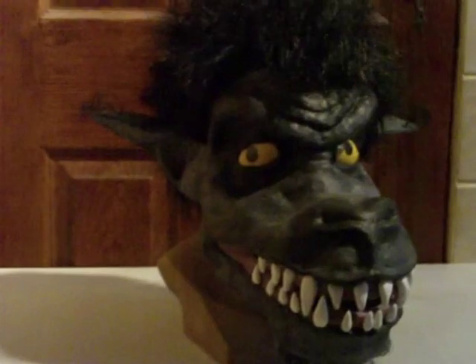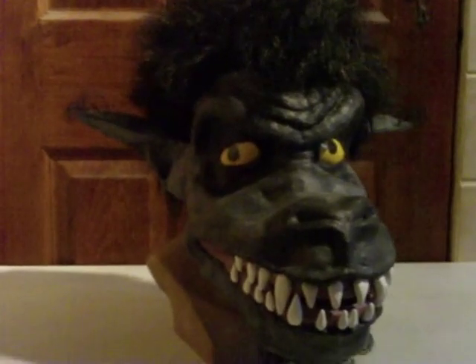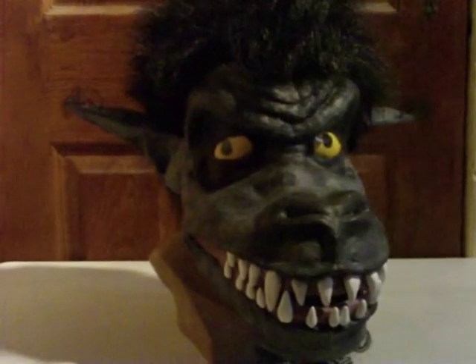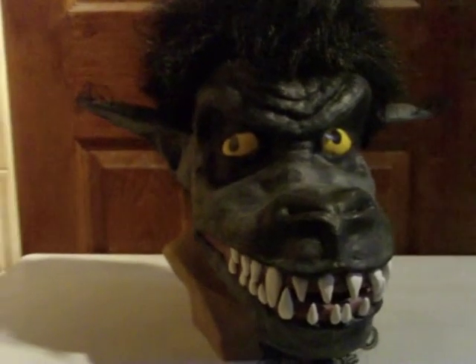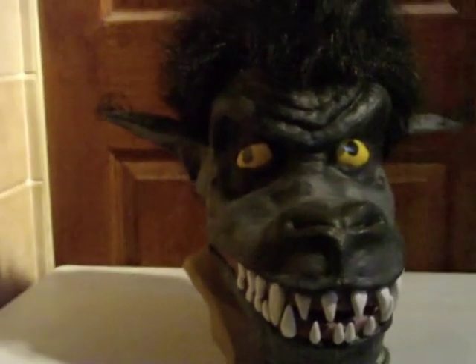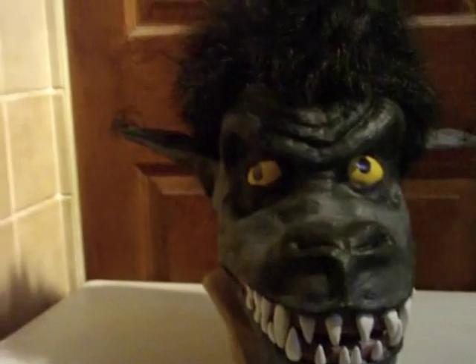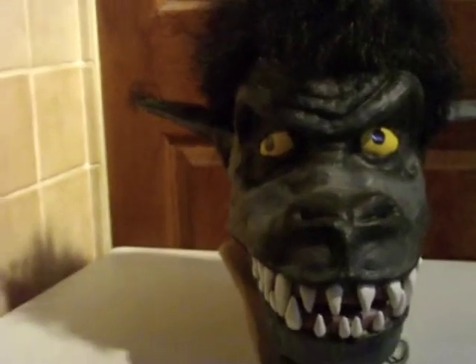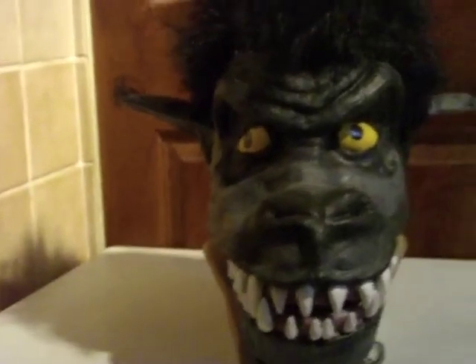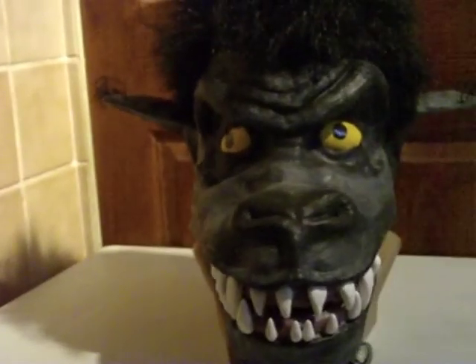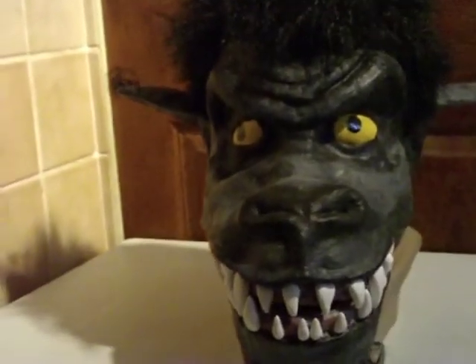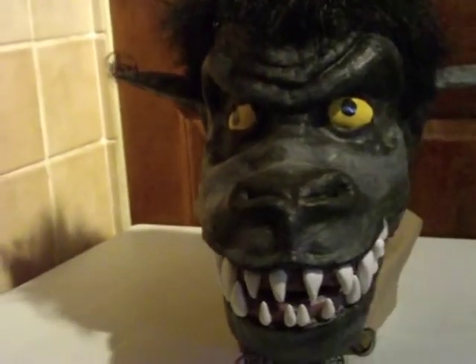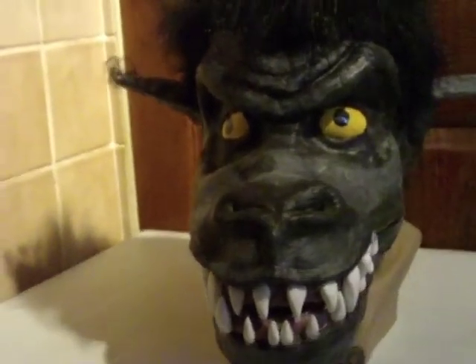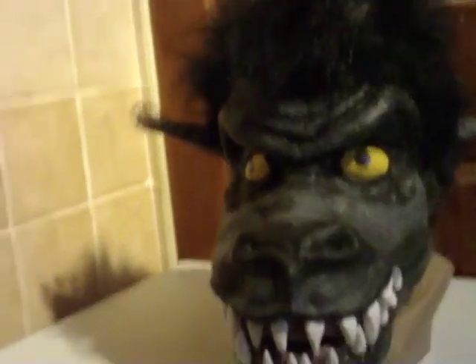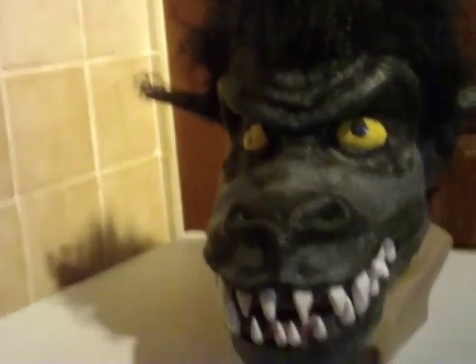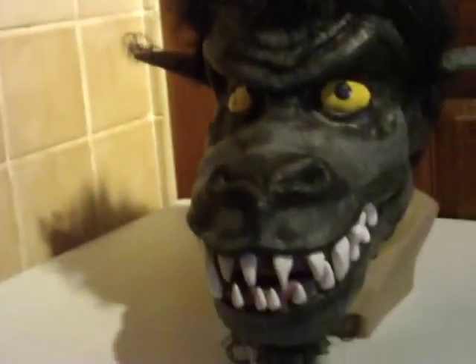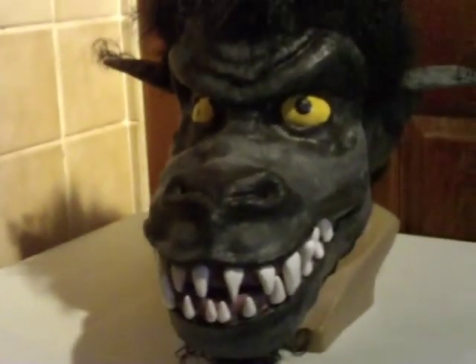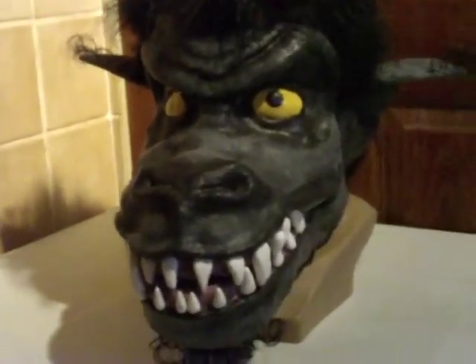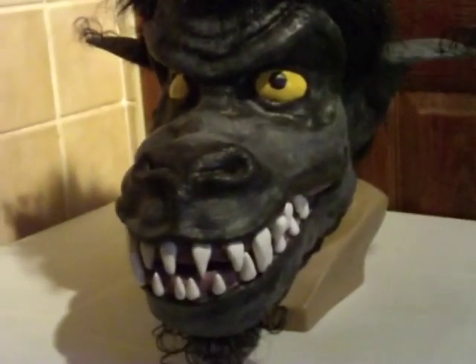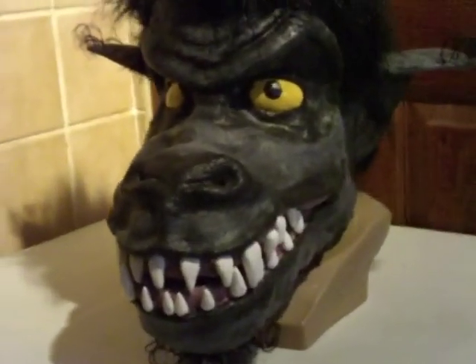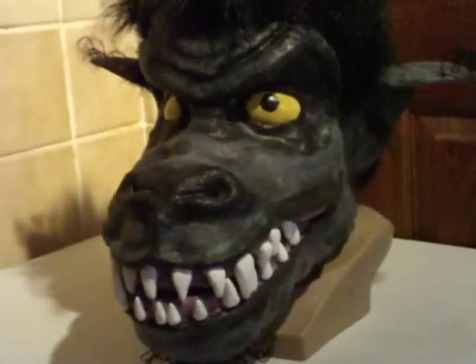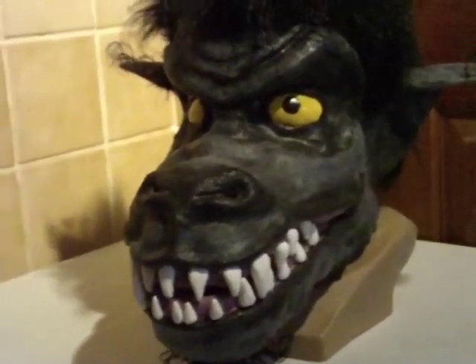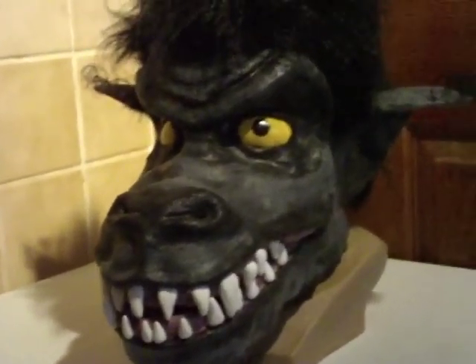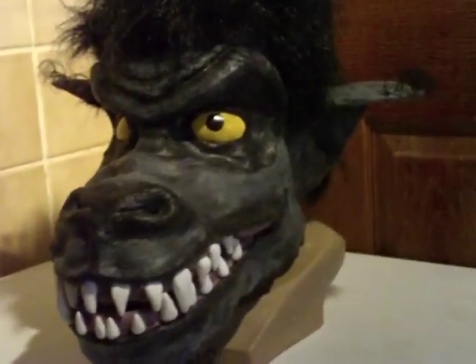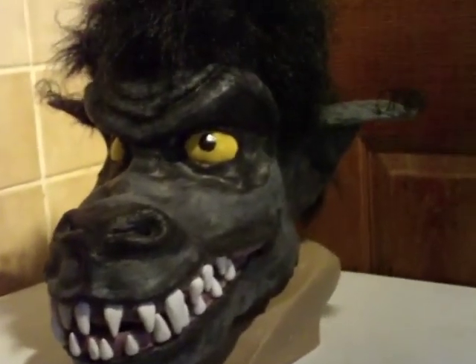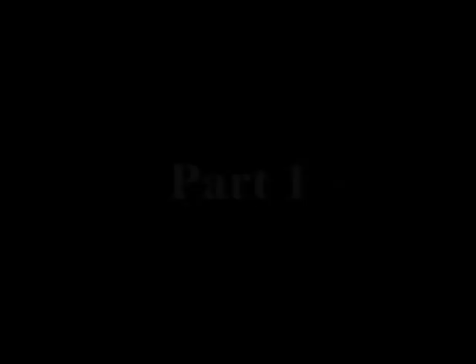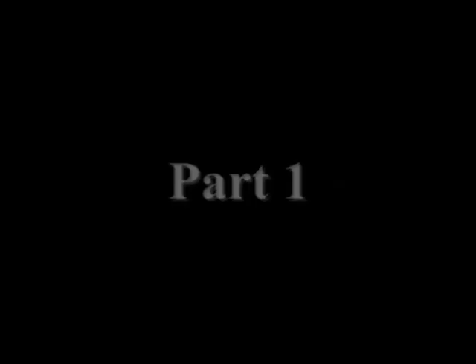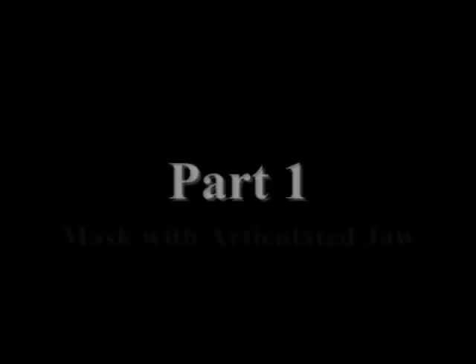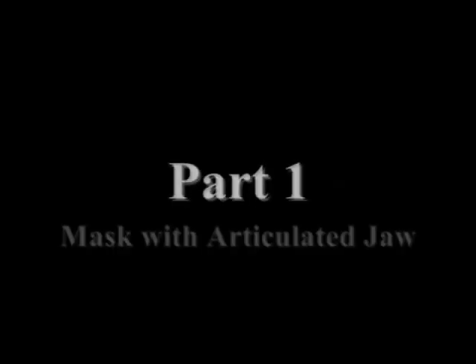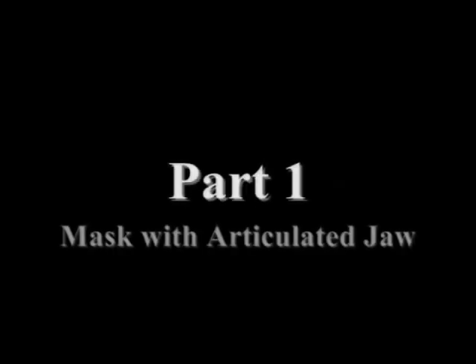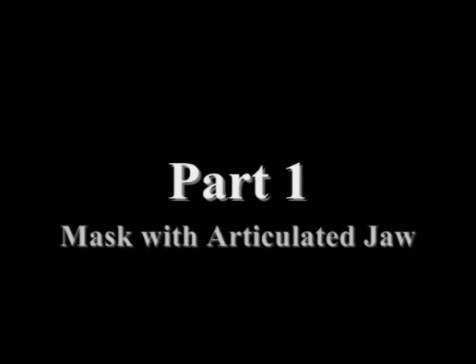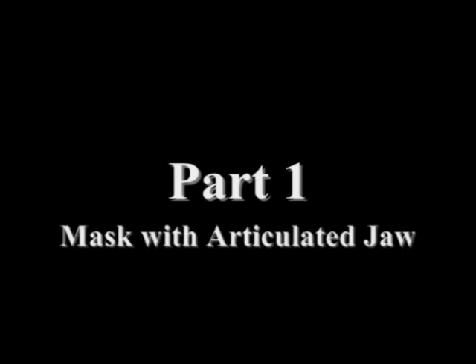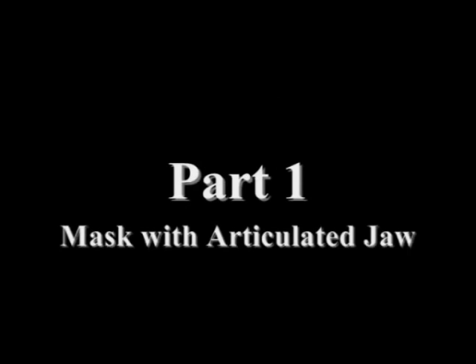I've always wanted to make a werewolf costume, so here's part one of what I came up with: the mask with an articulated jaw.